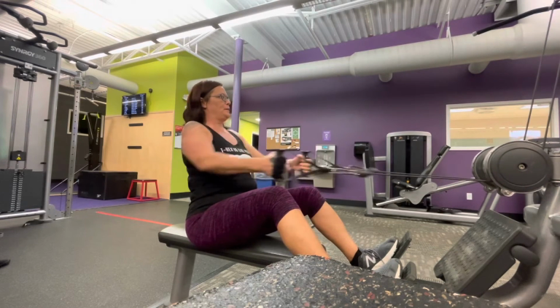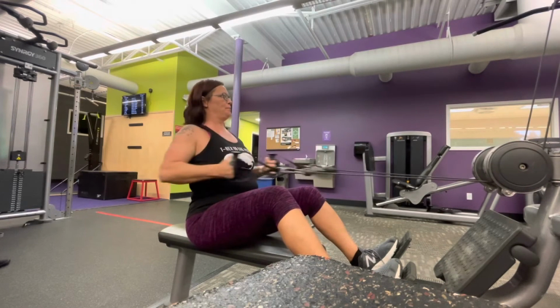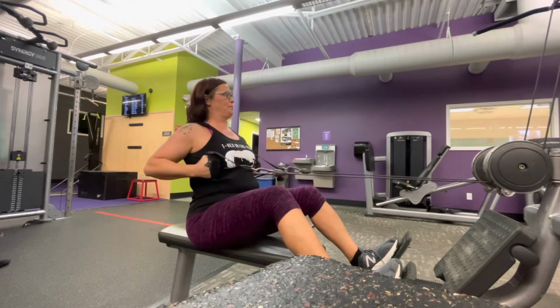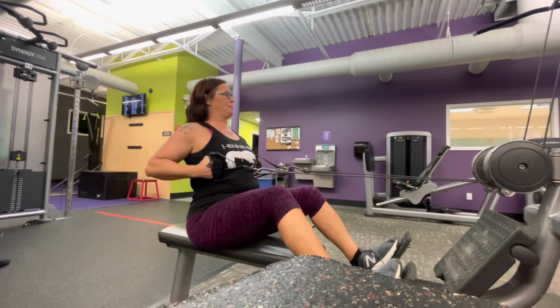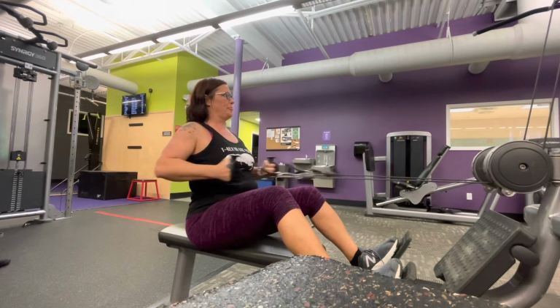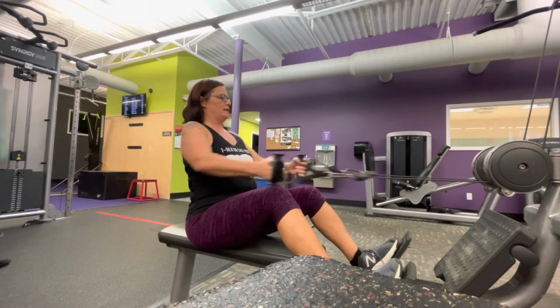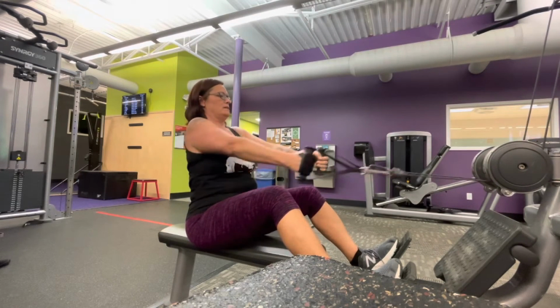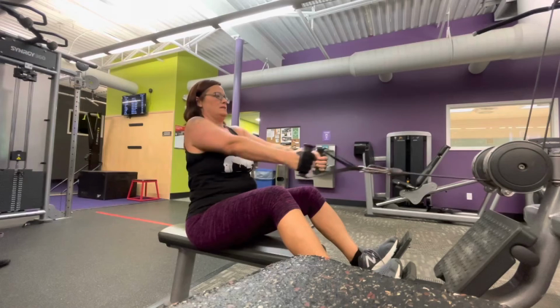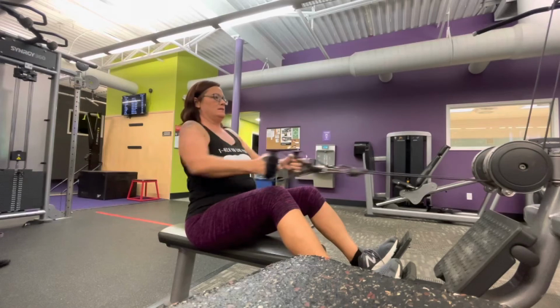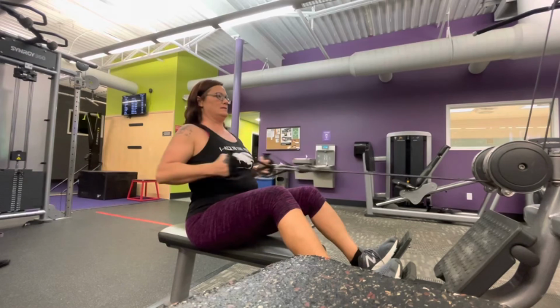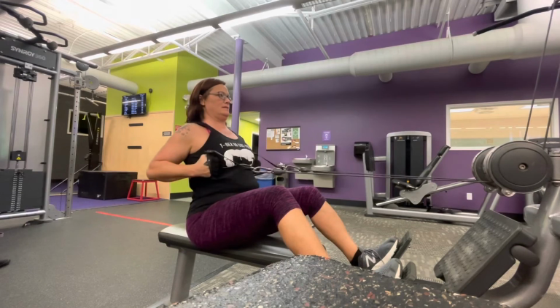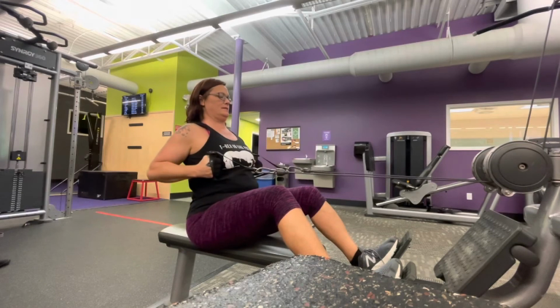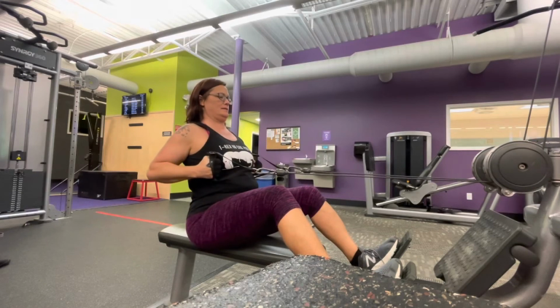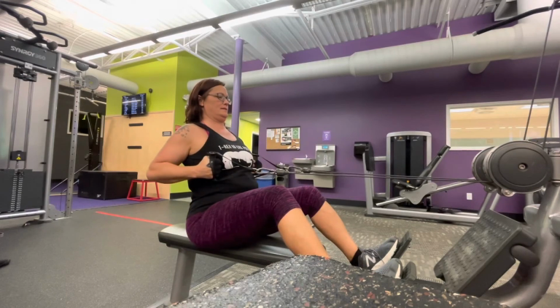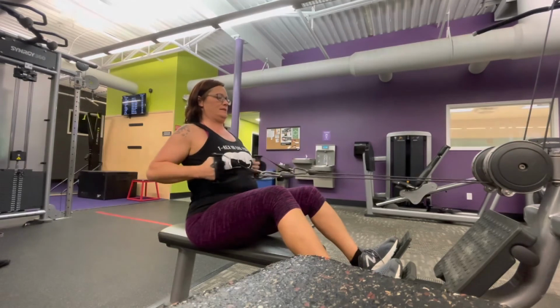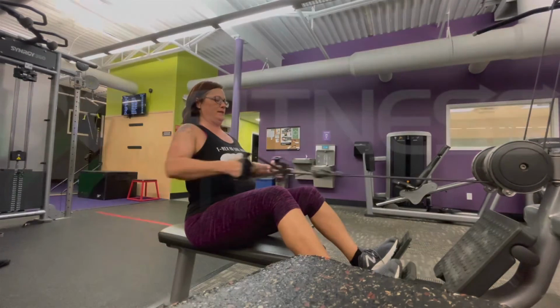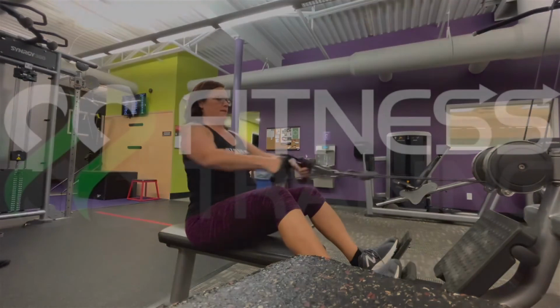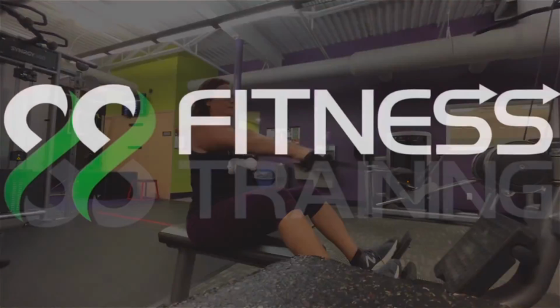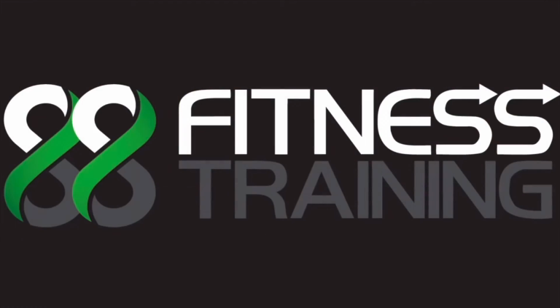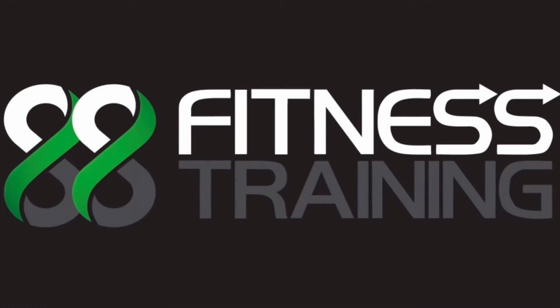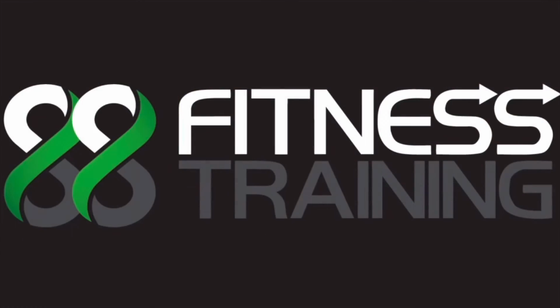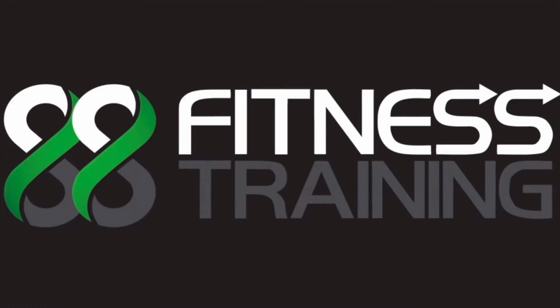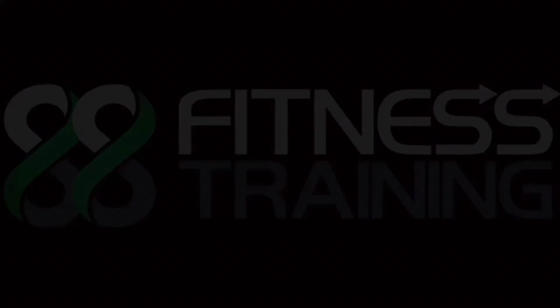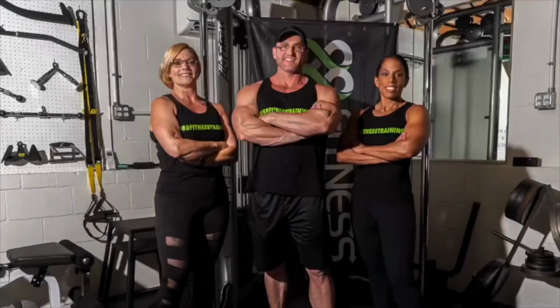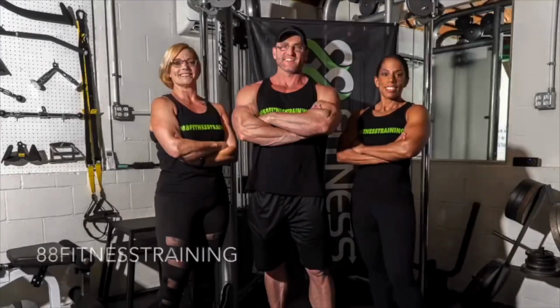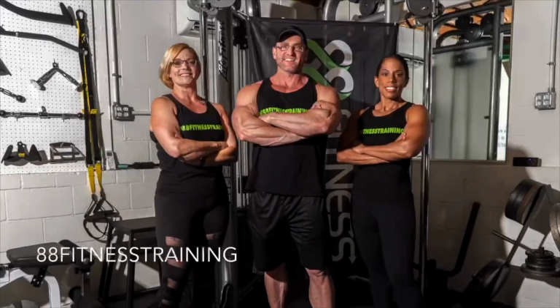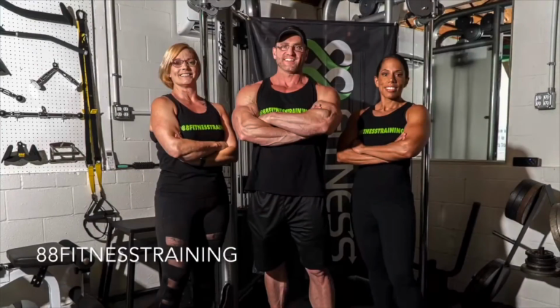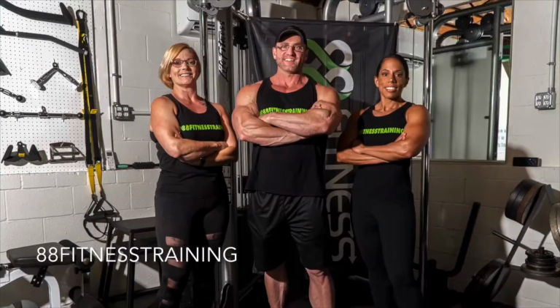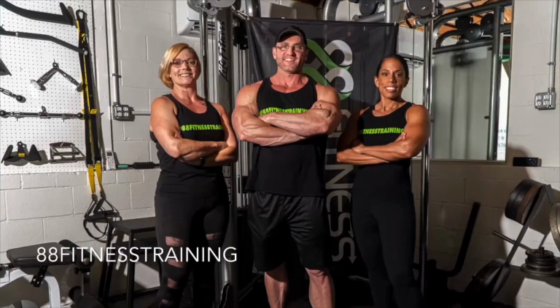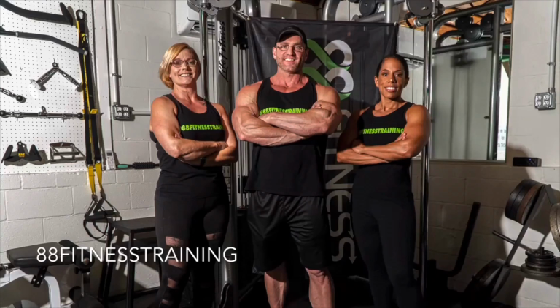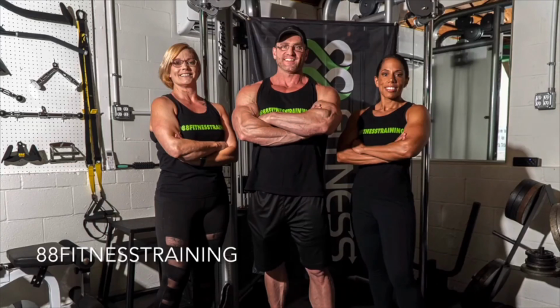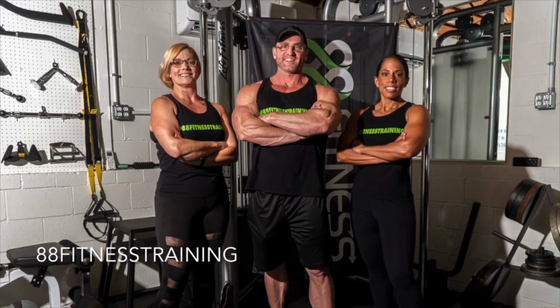Further details are listed below in the description. This is Patricia with 88 Fitness Training — hit that like button and subscribe.